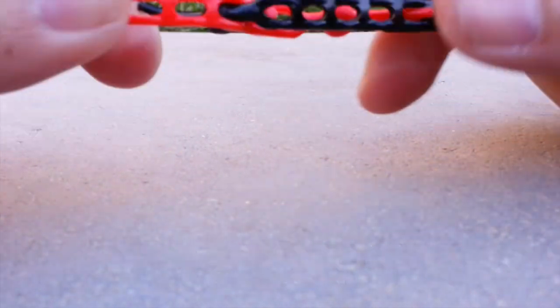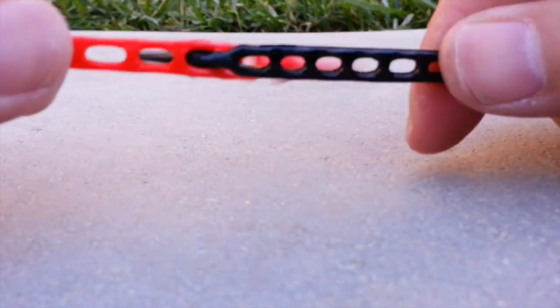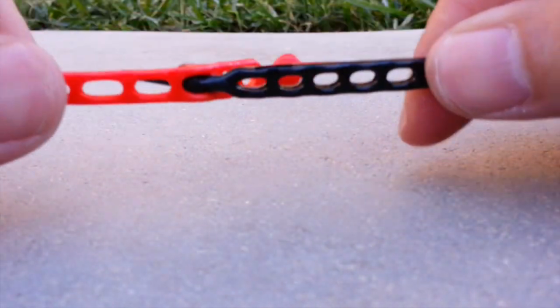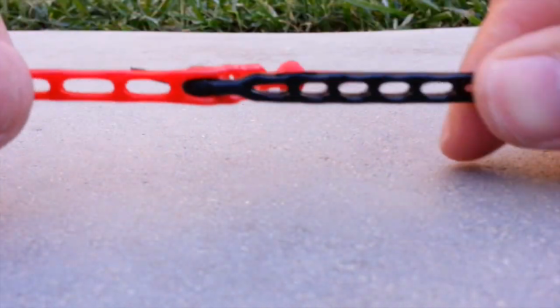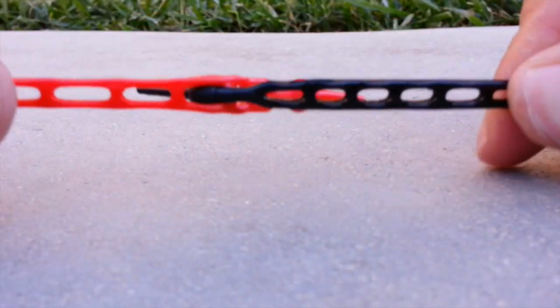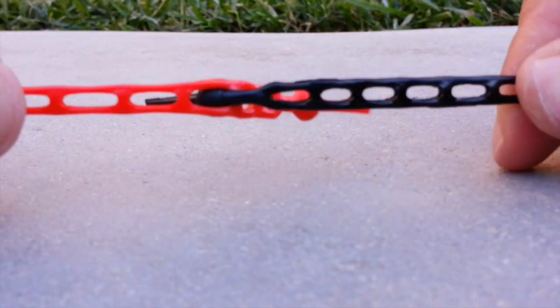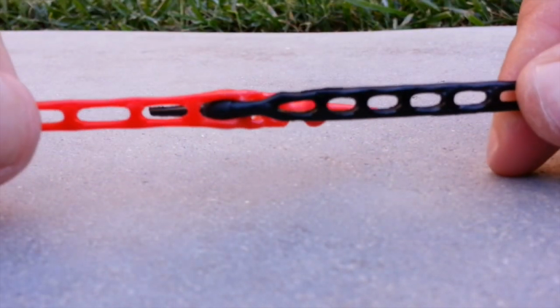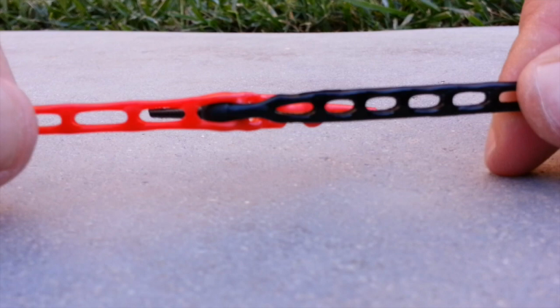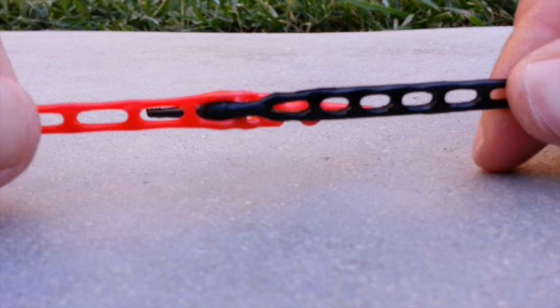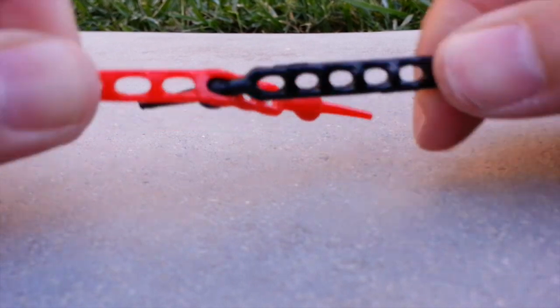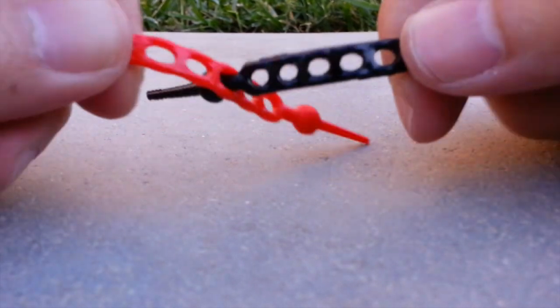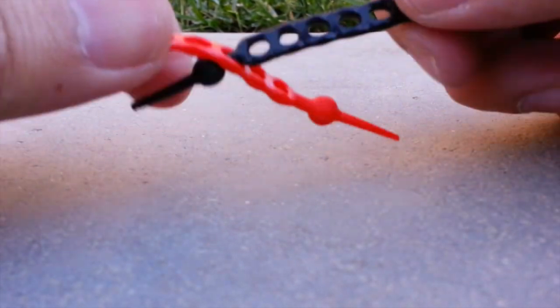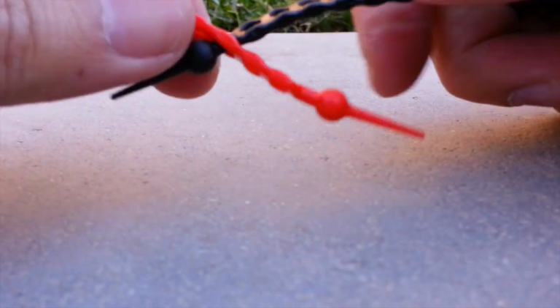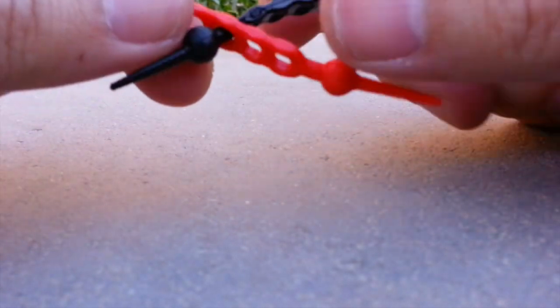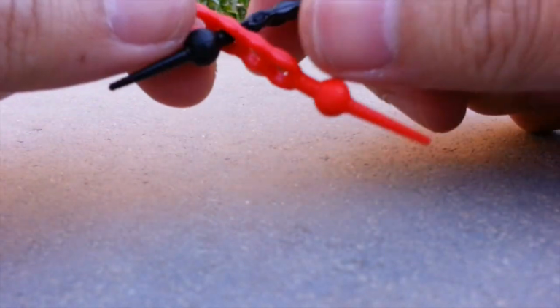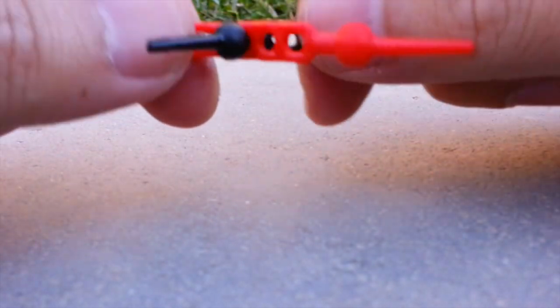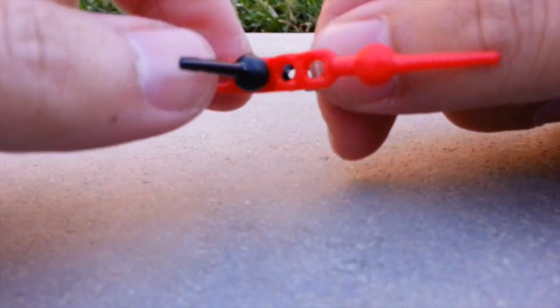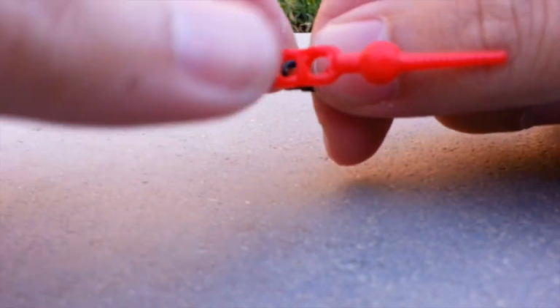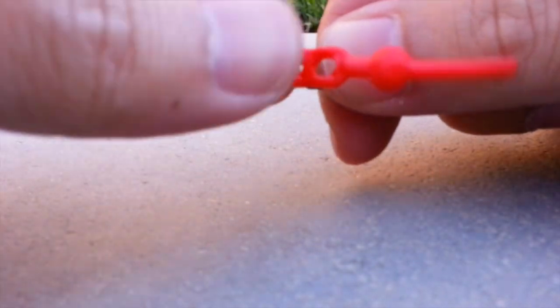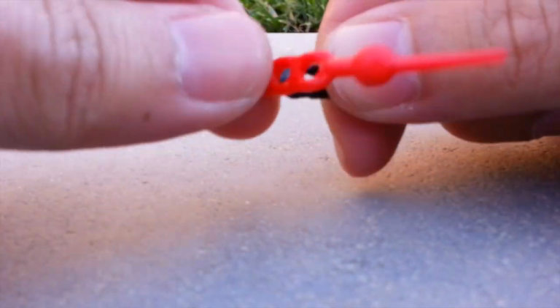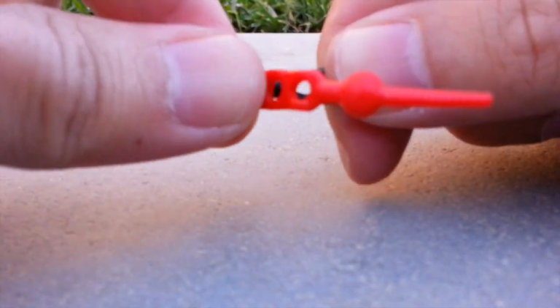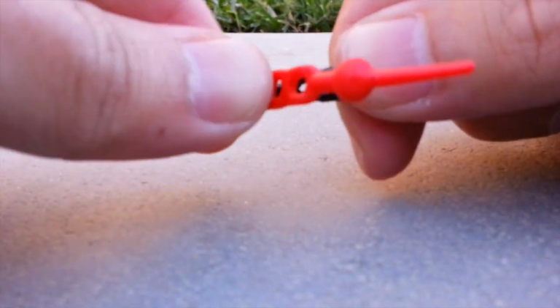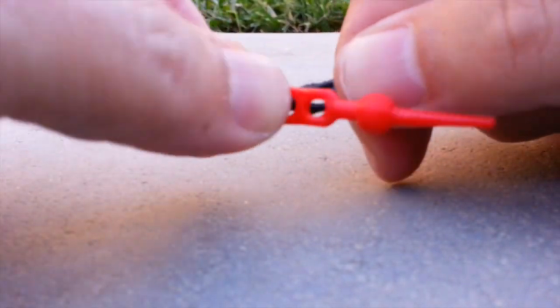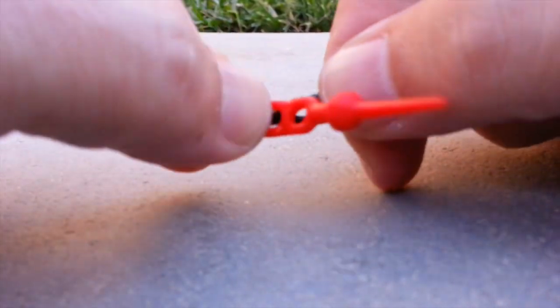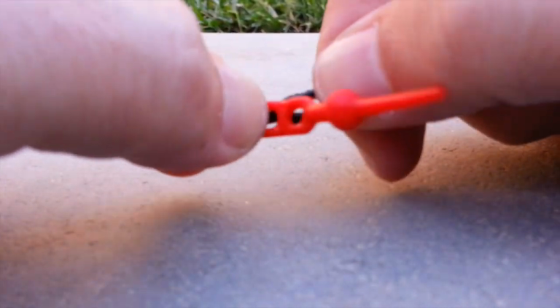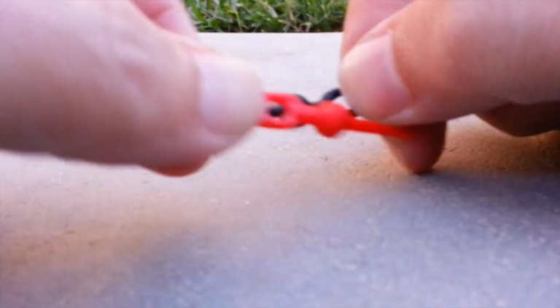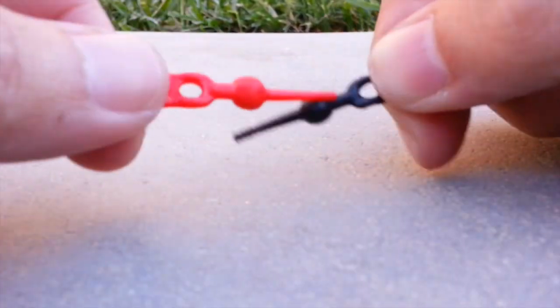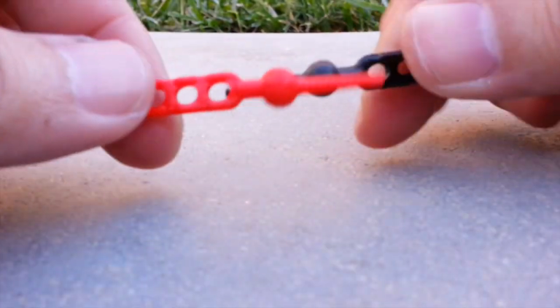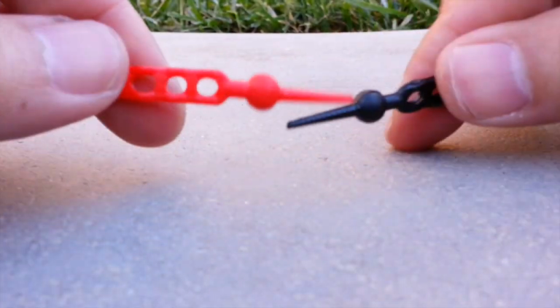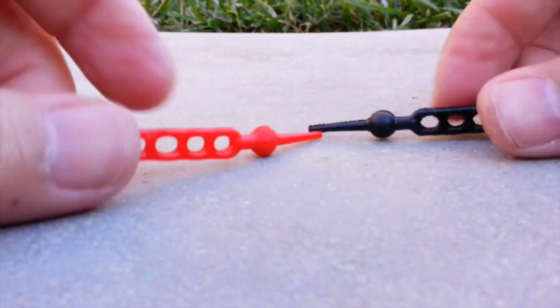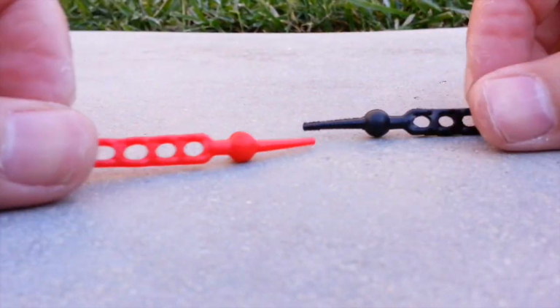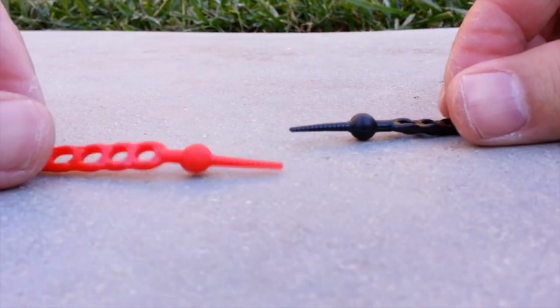To unfasten, just push out the black sphere while holding the red strap firmly.